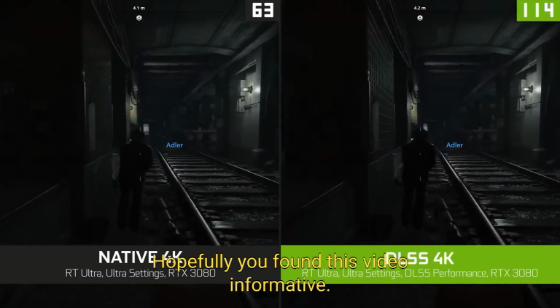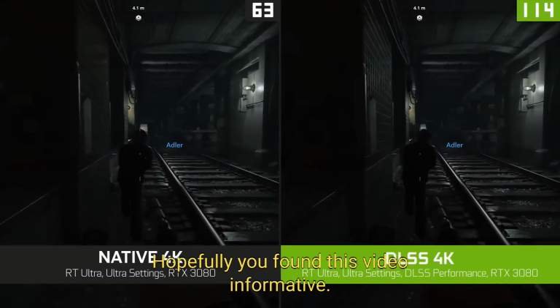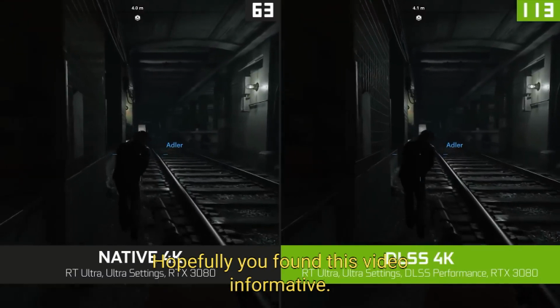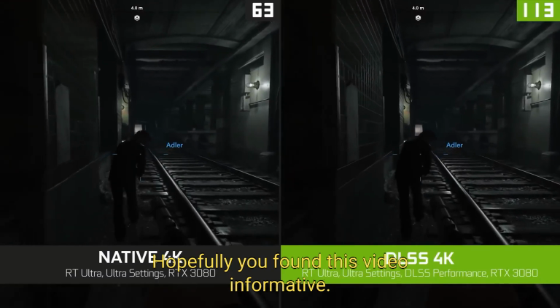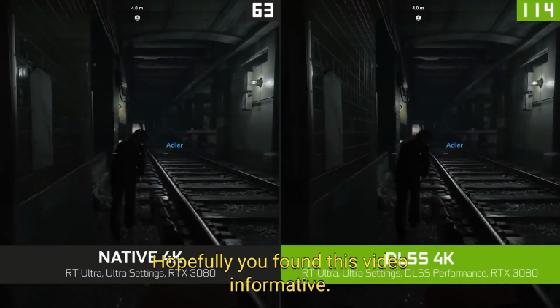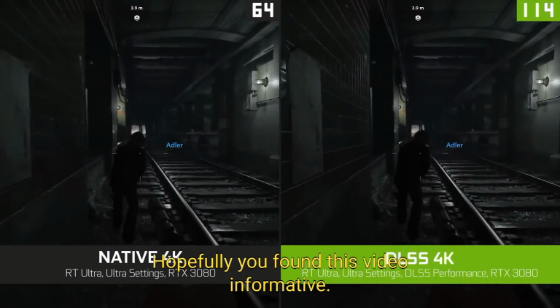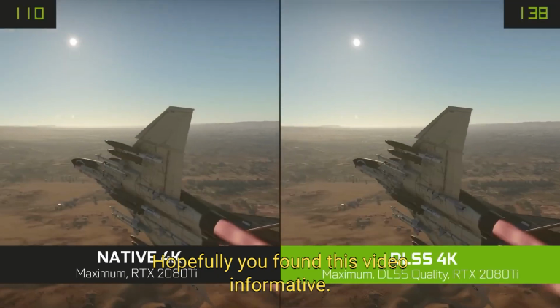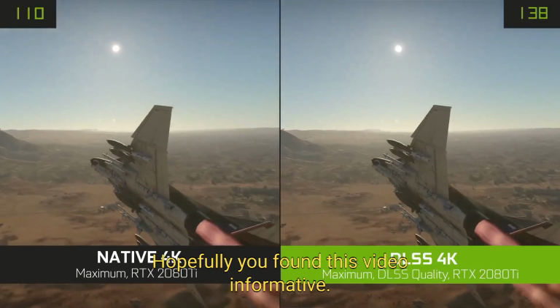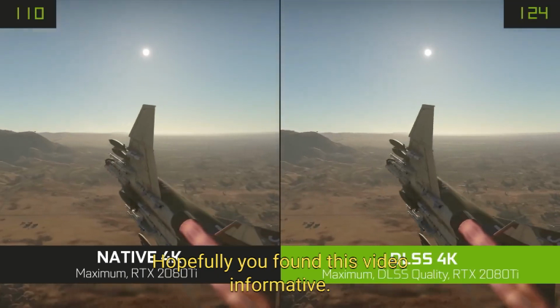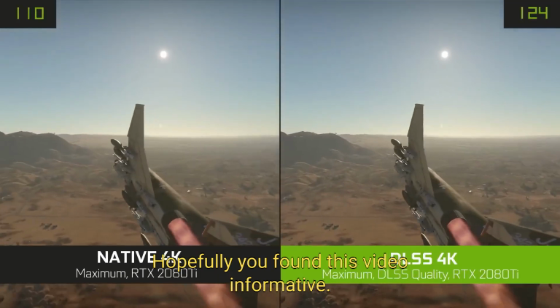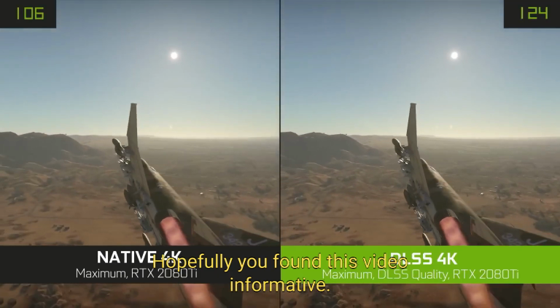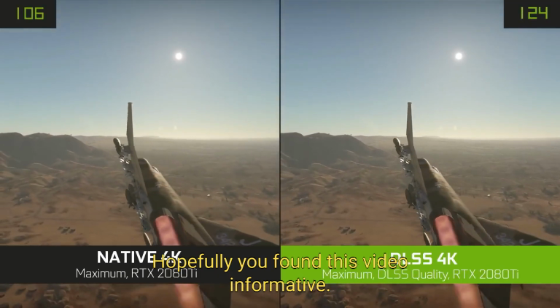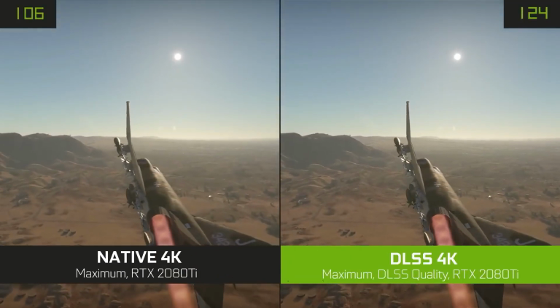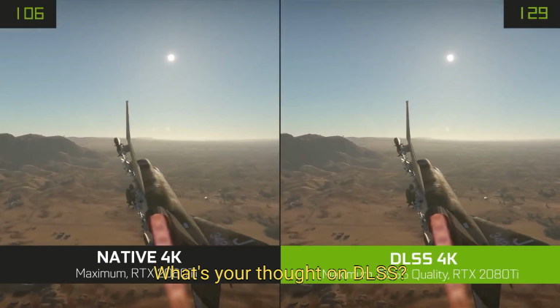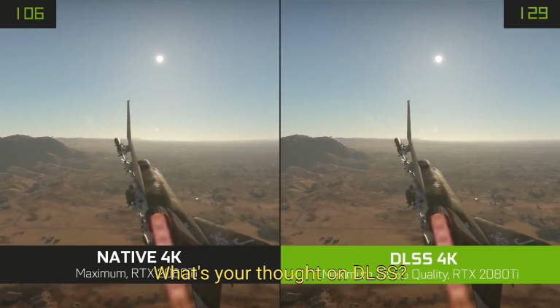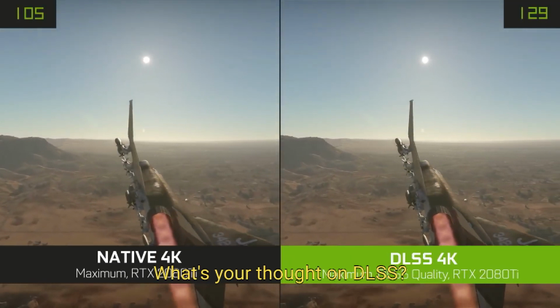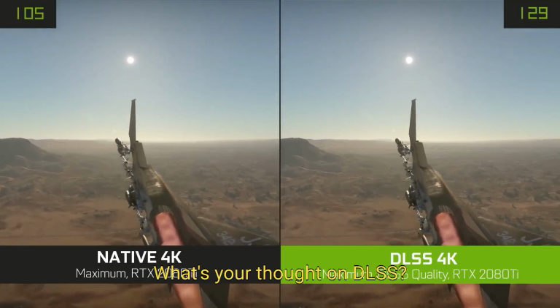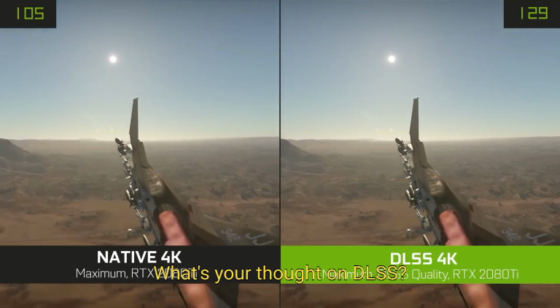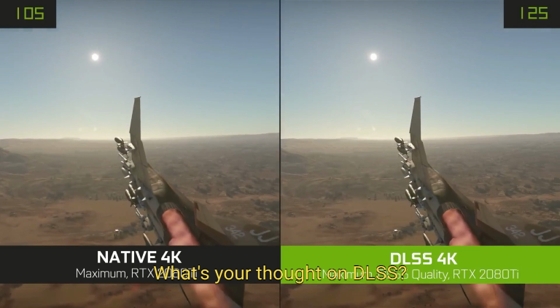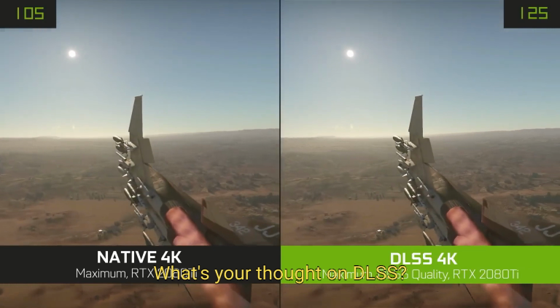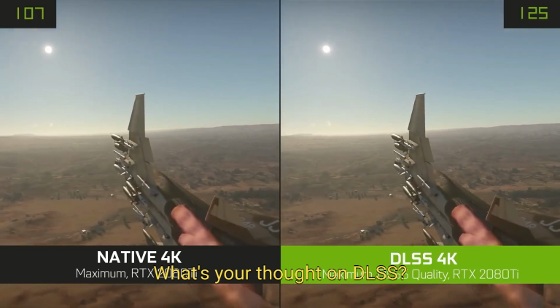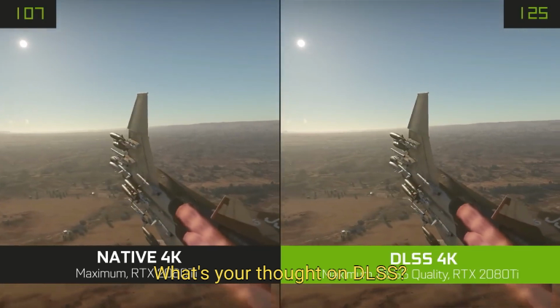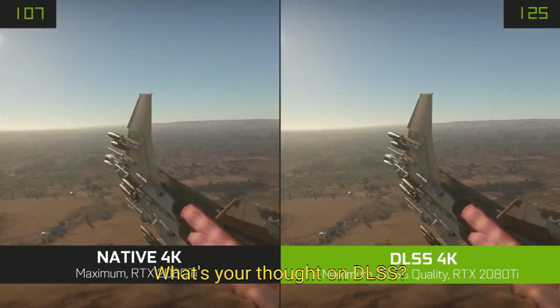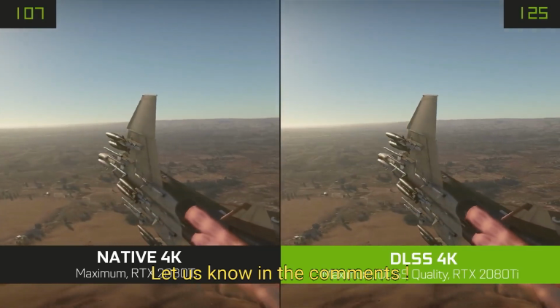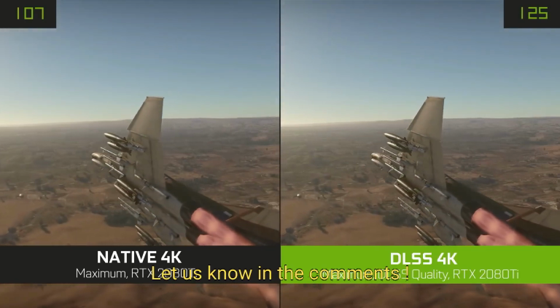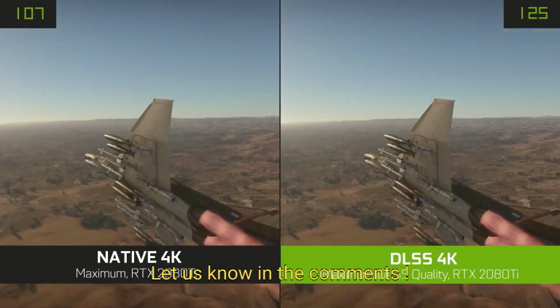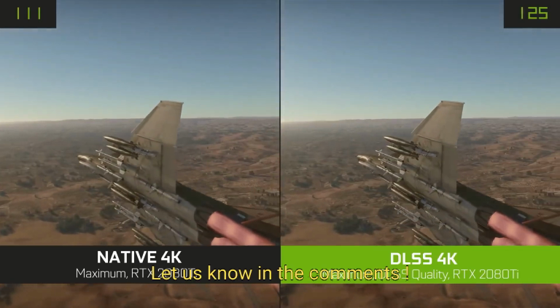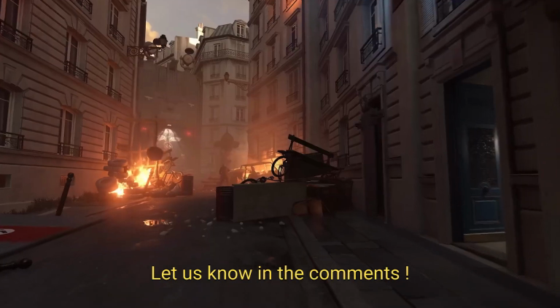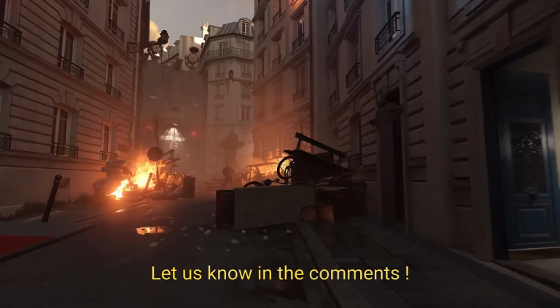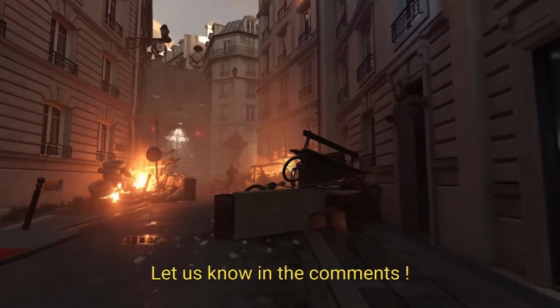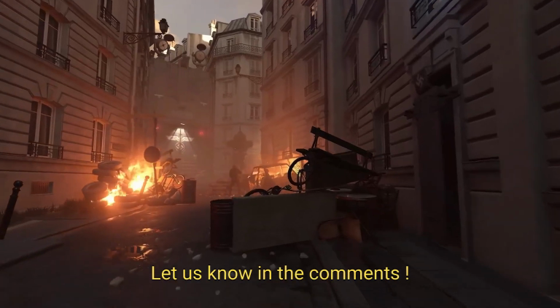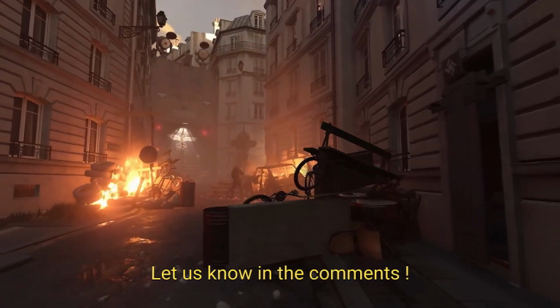Hopefully you found this video informative. What's your thought on DLSS? Let us know in the comments.